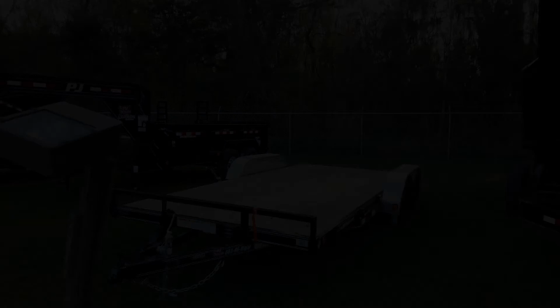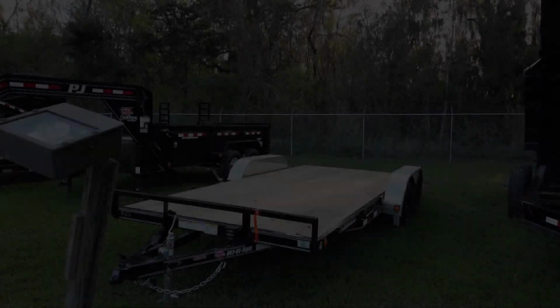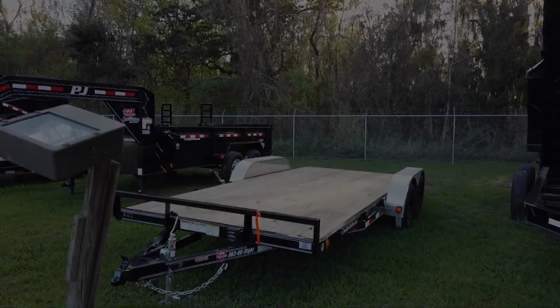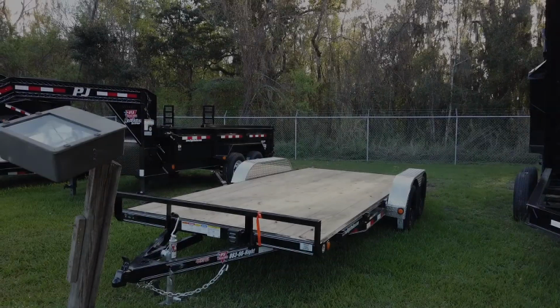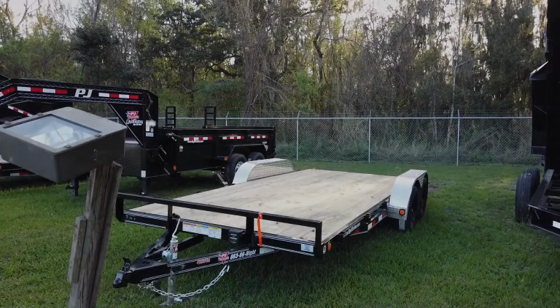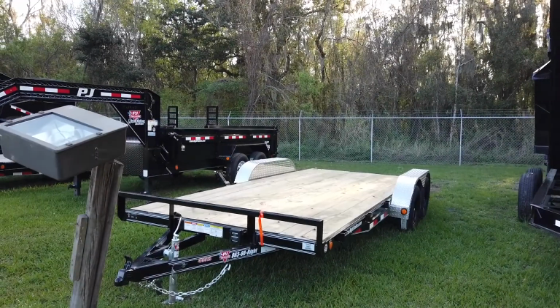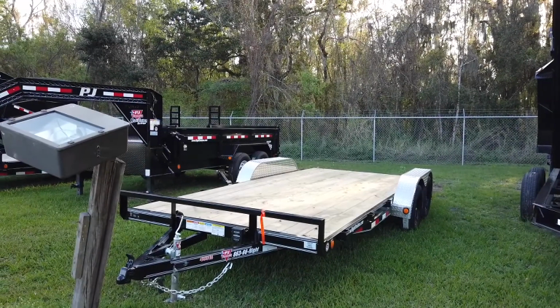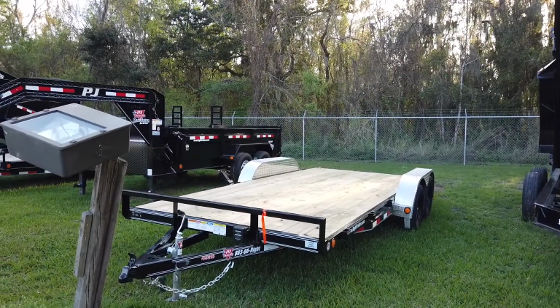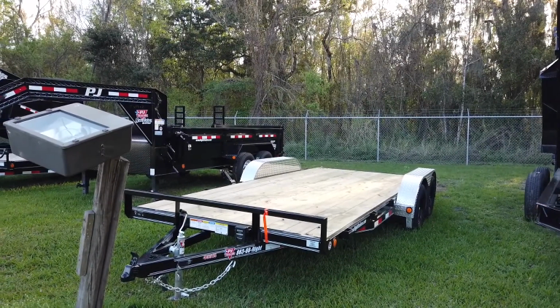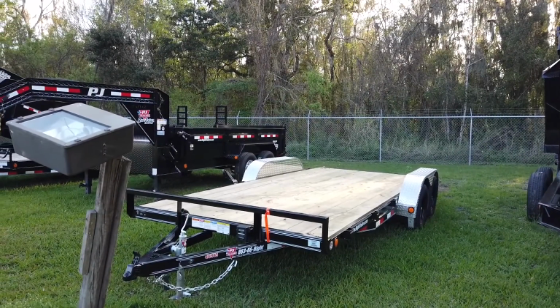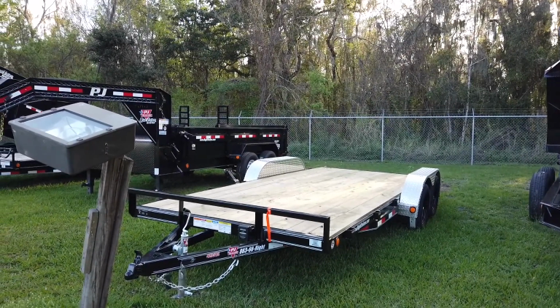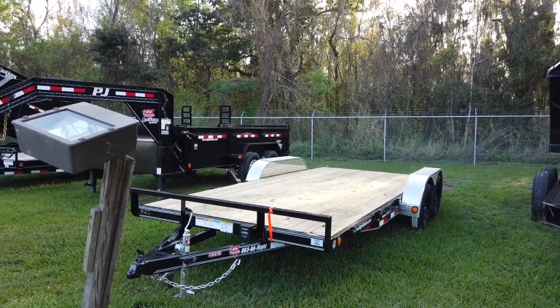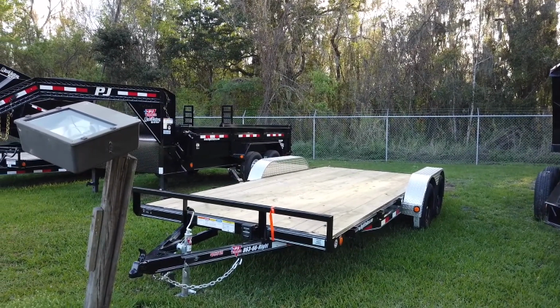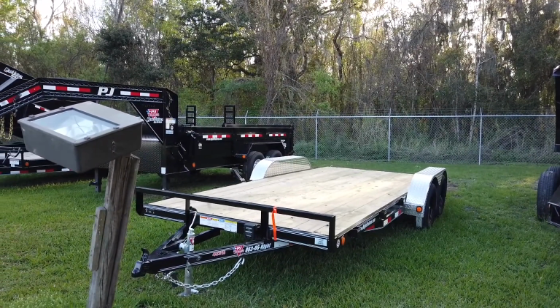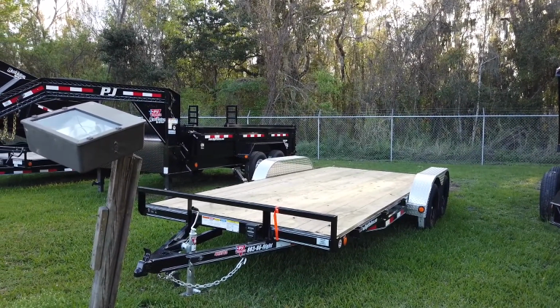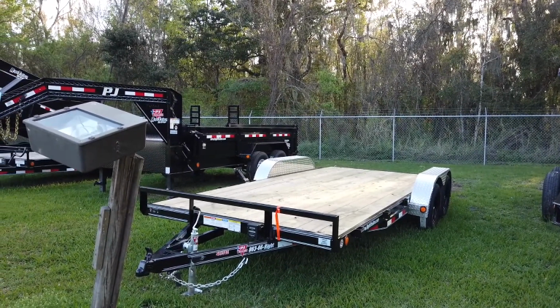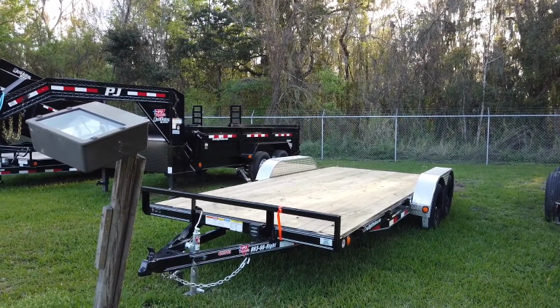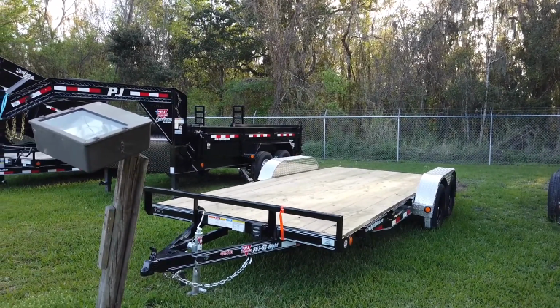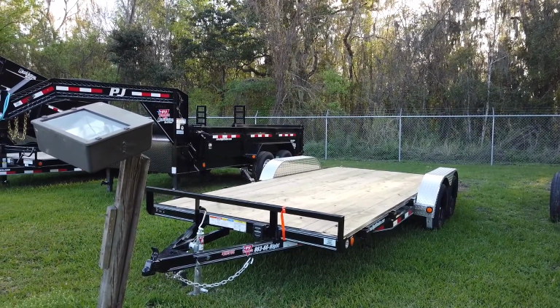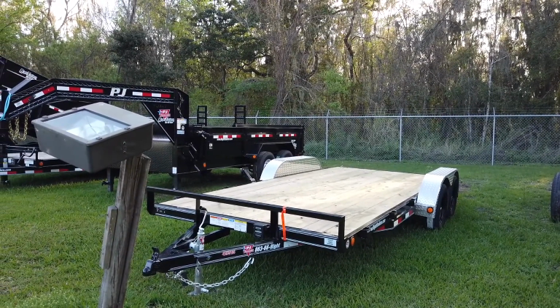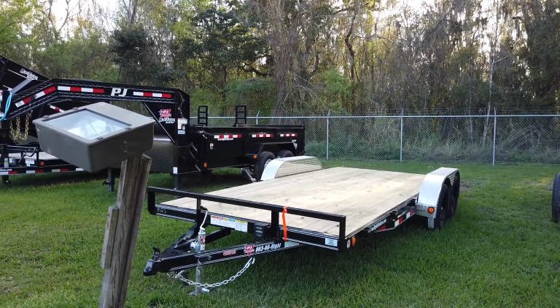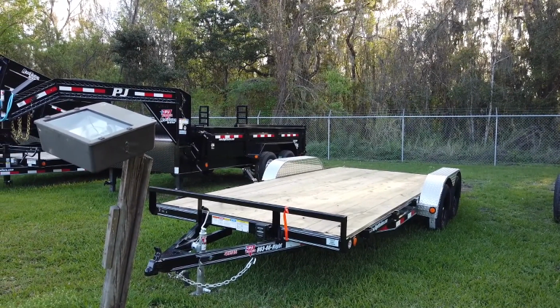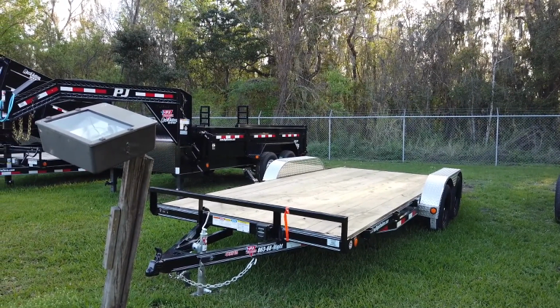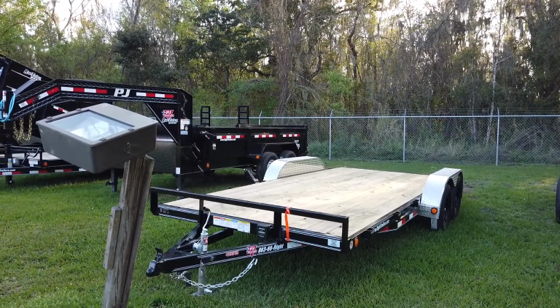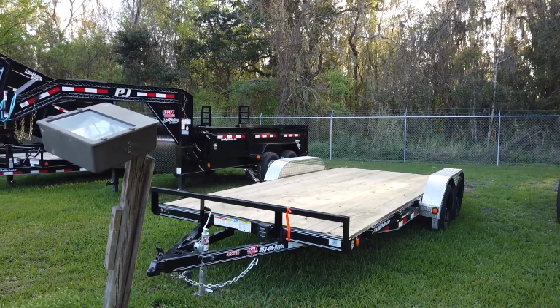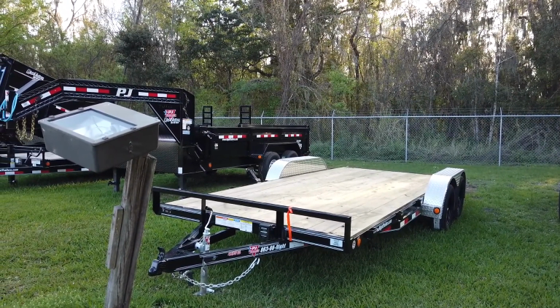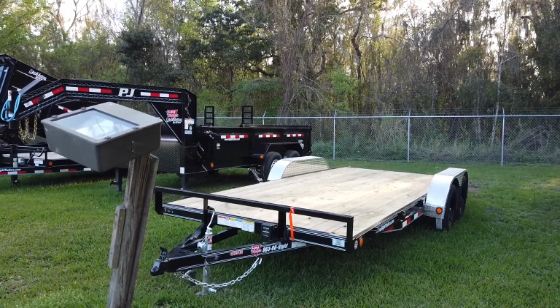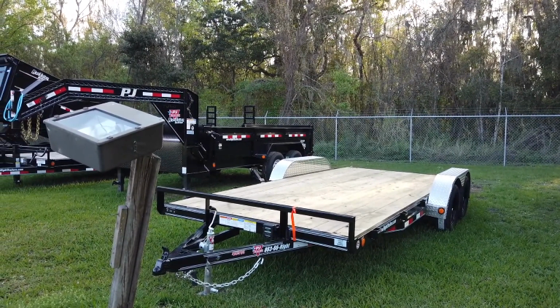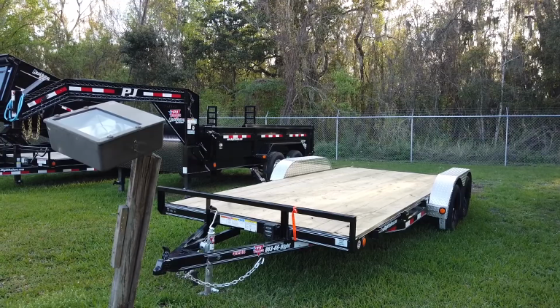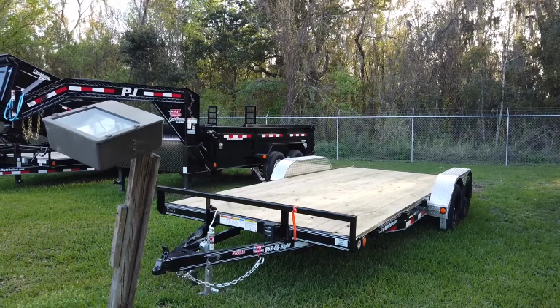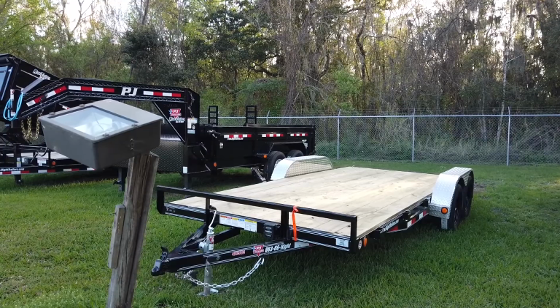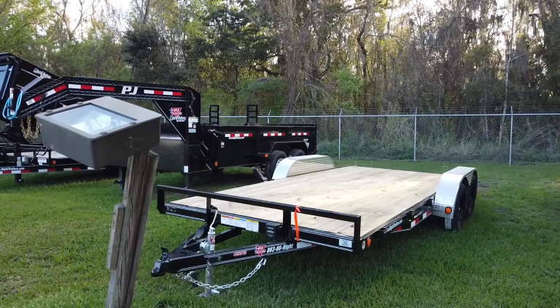Hey everyone, this is Robert with Wright Trailers, and today we're going to be taking a look at an 18-foot long PJ Utility trailer.